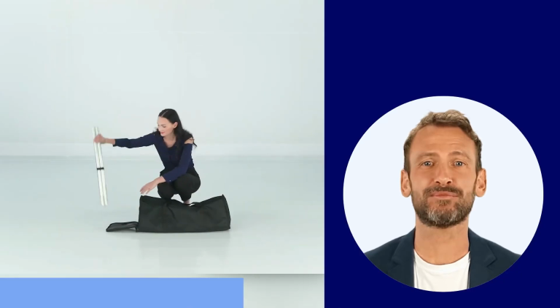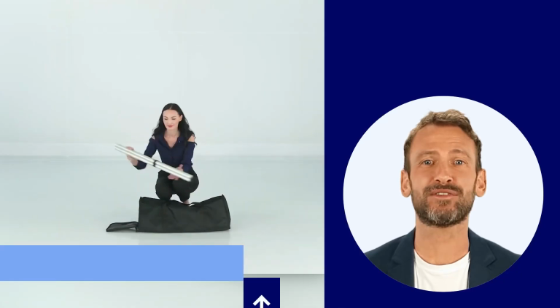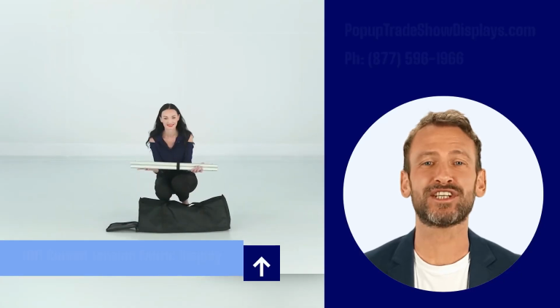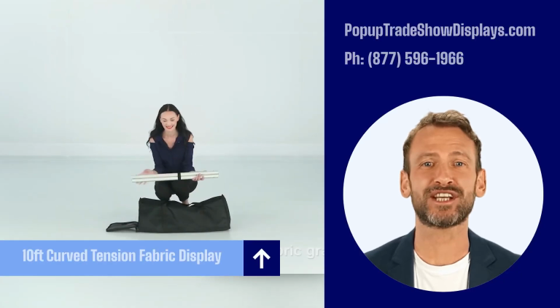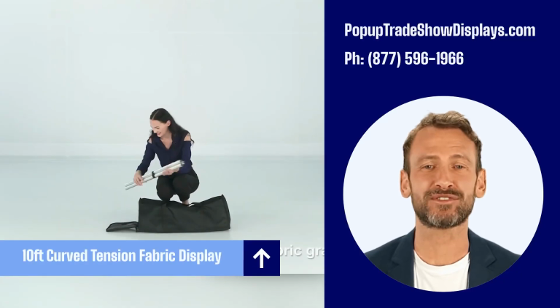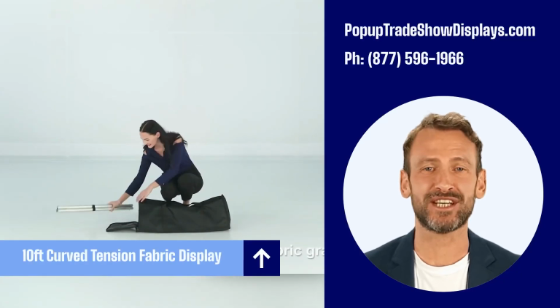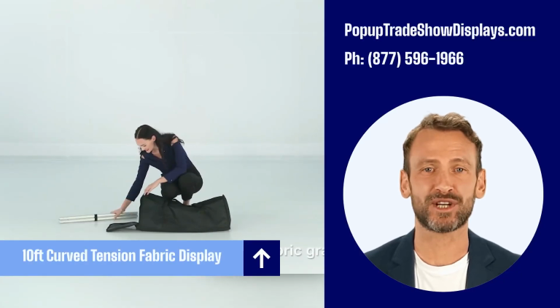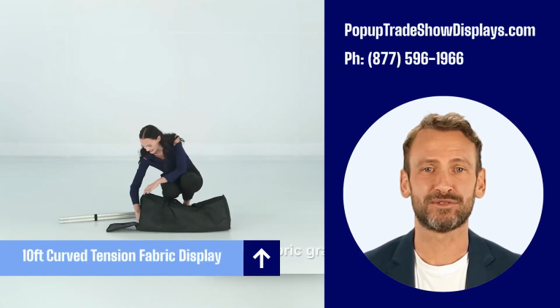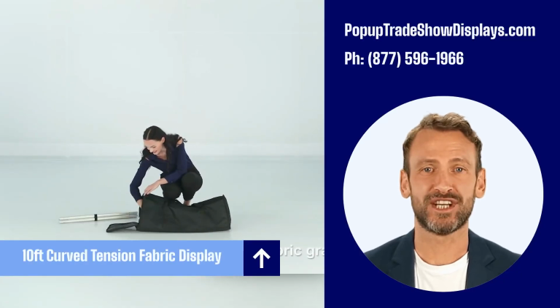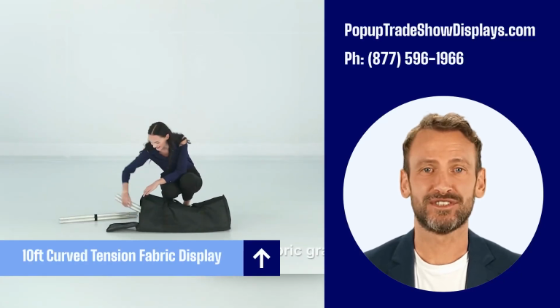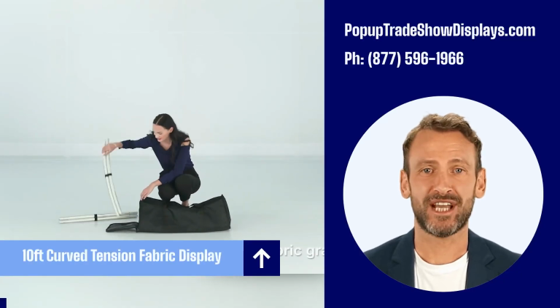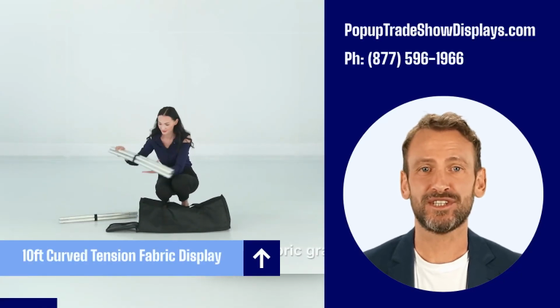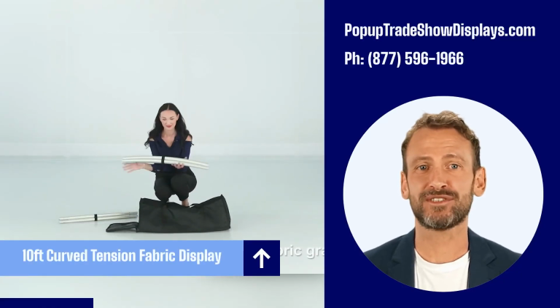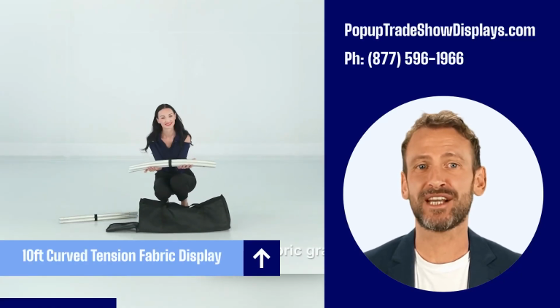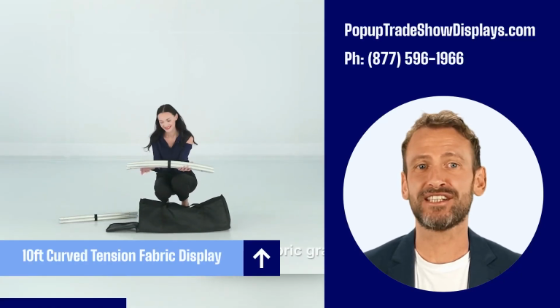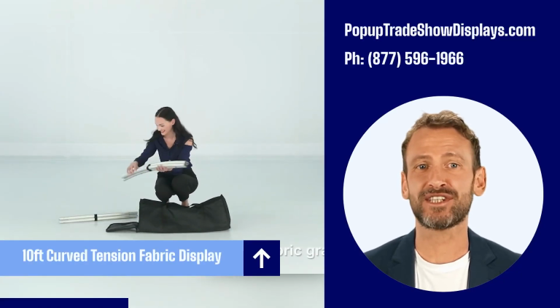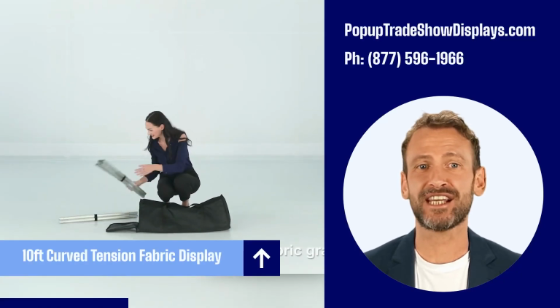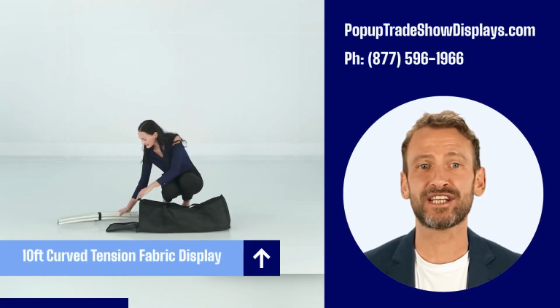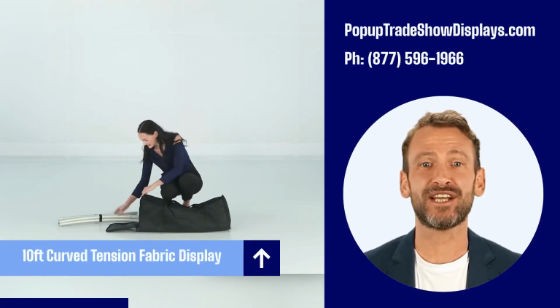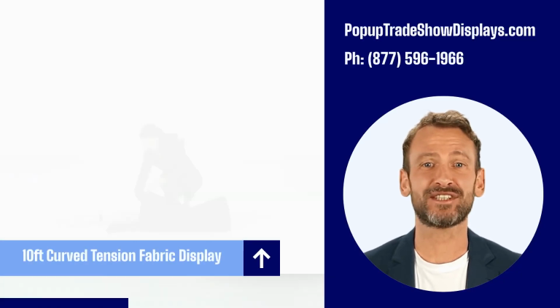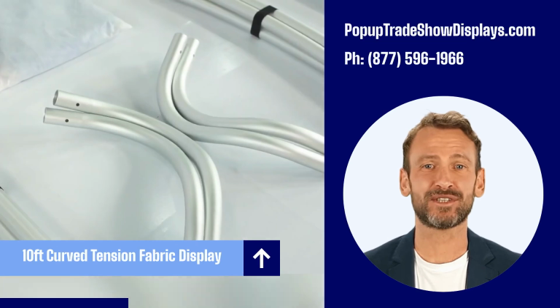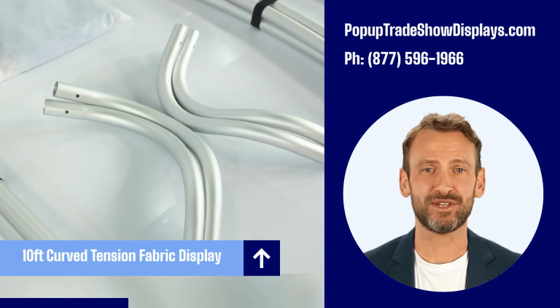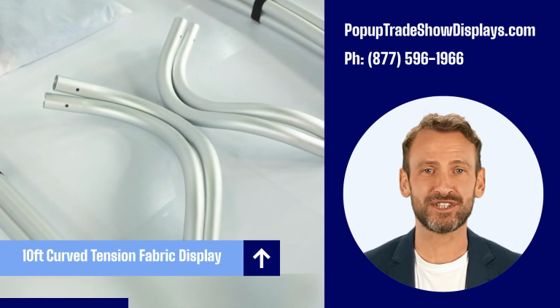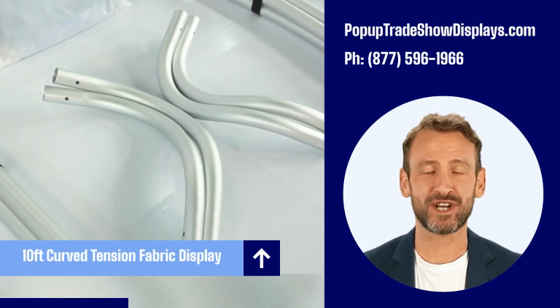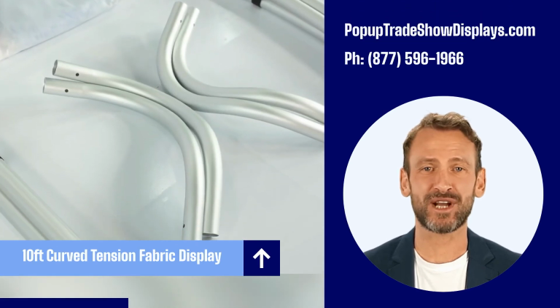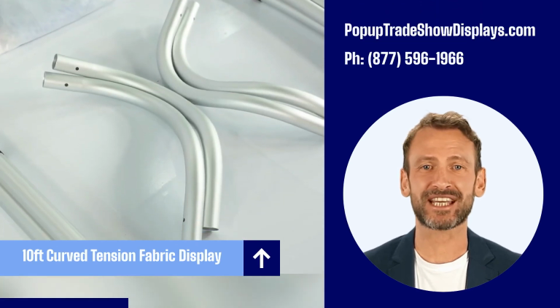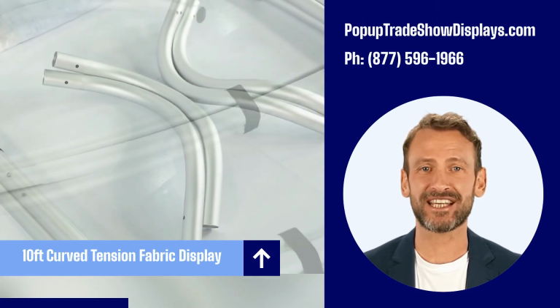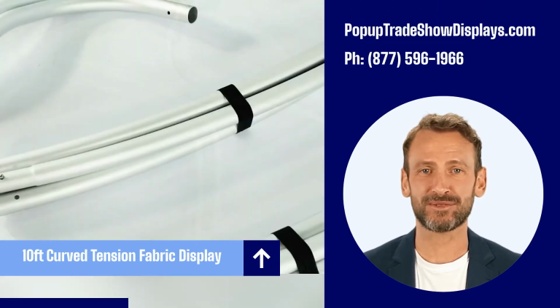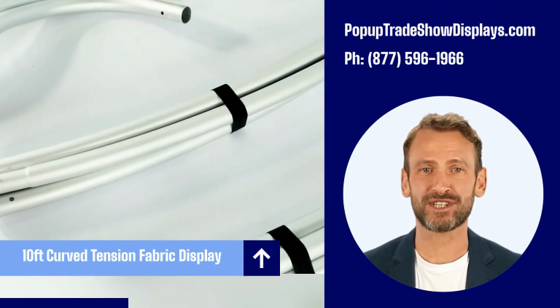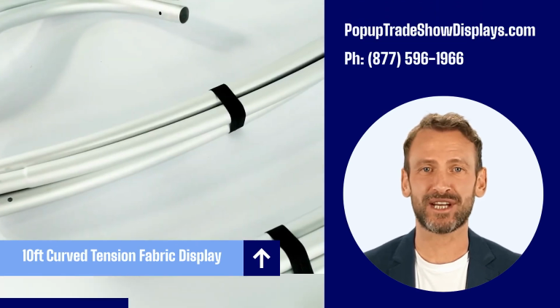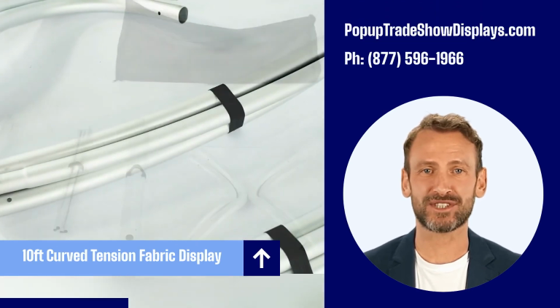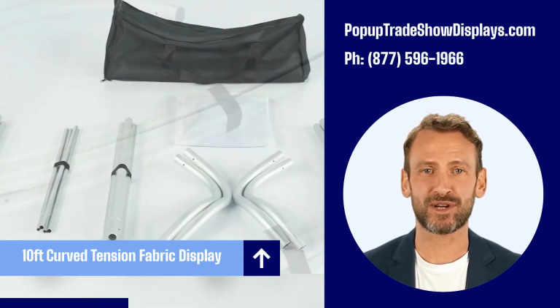The 10-feet curved tension fabric displays have taken the event, trade show and exhibition by storm.